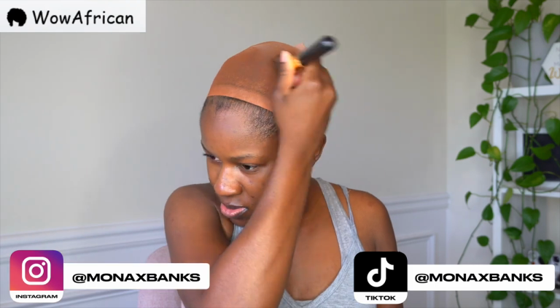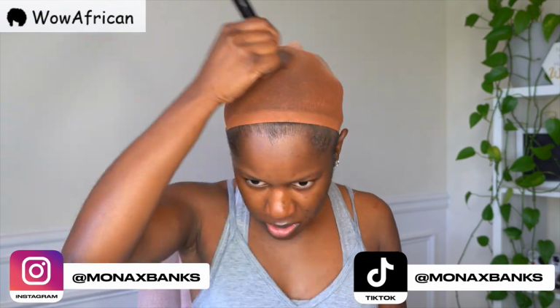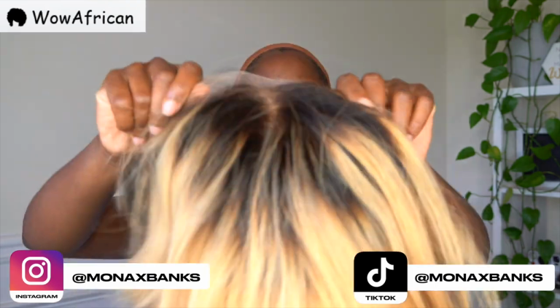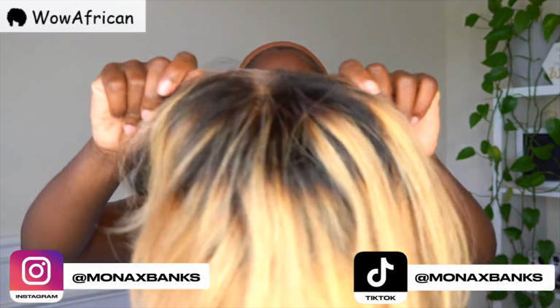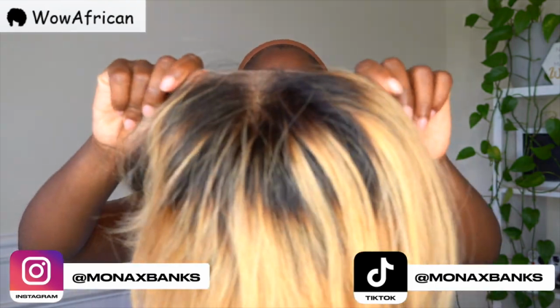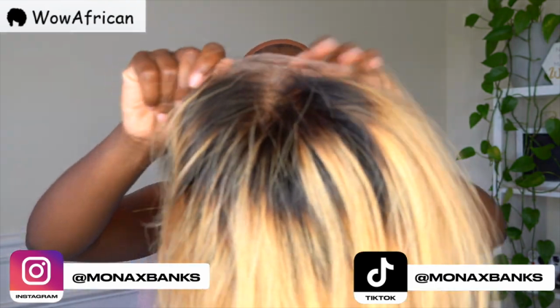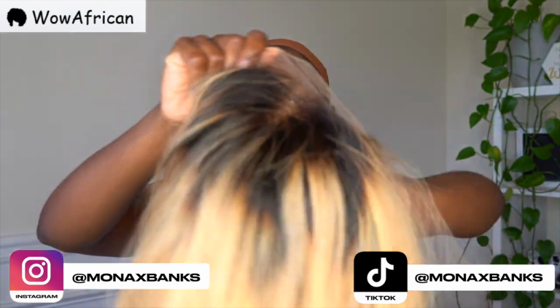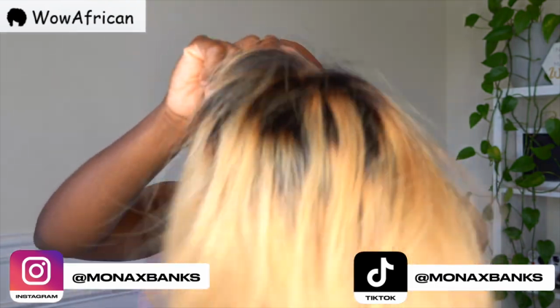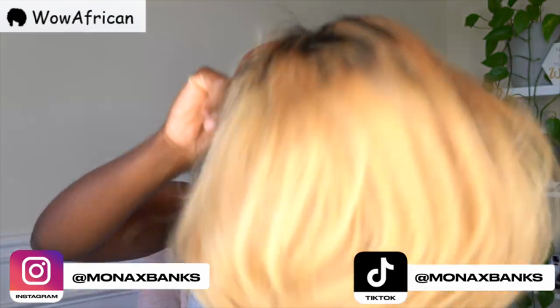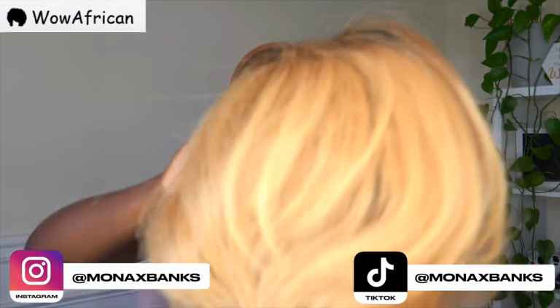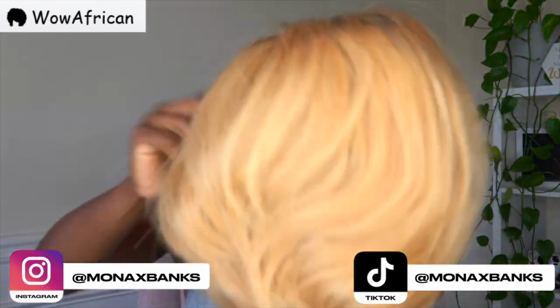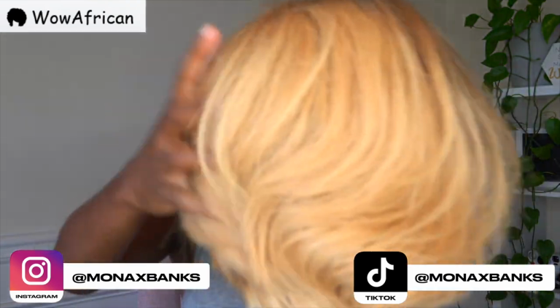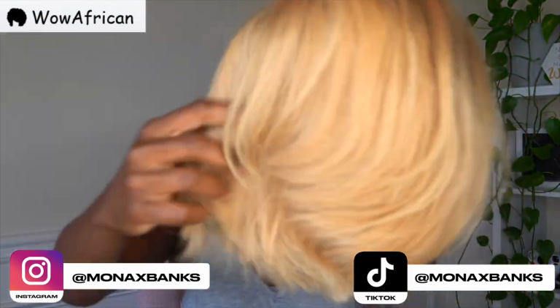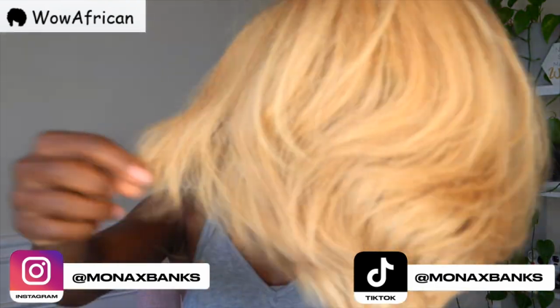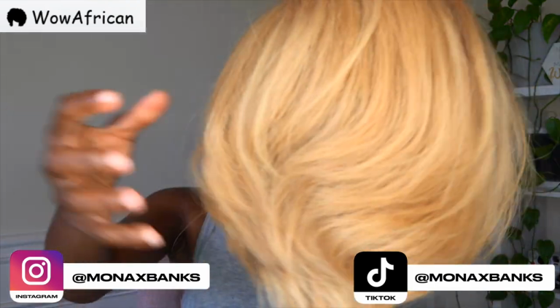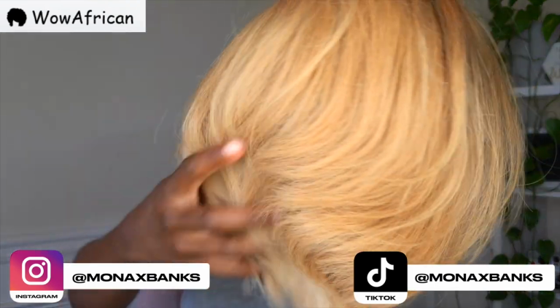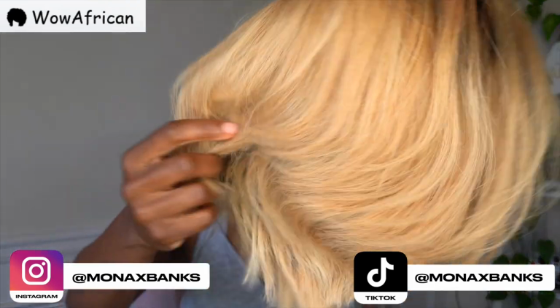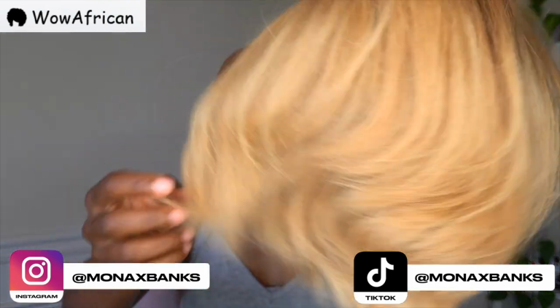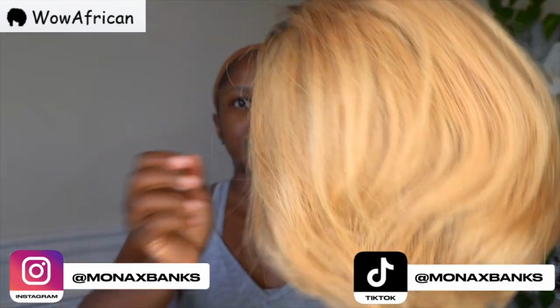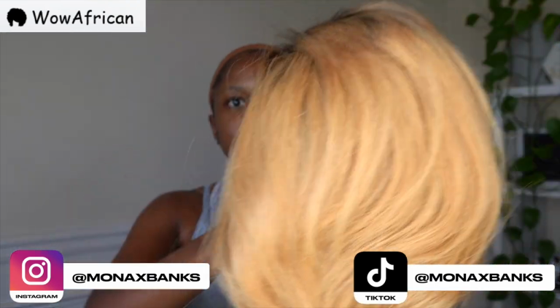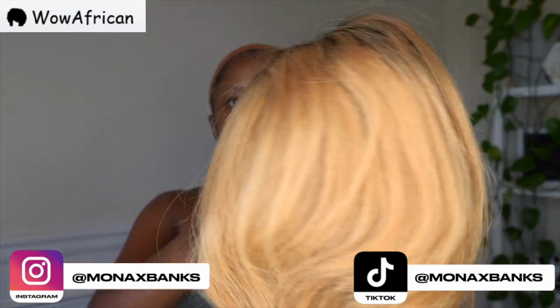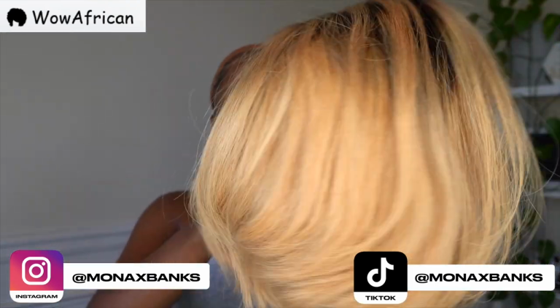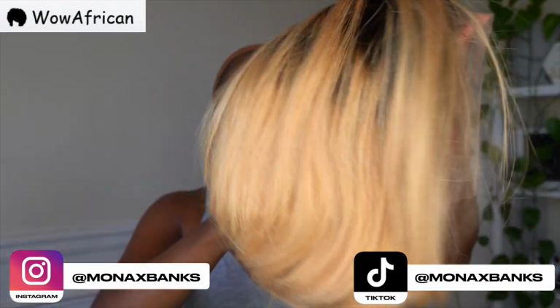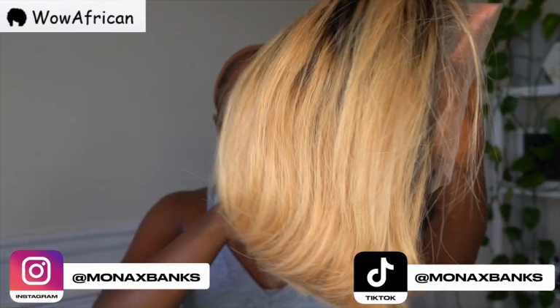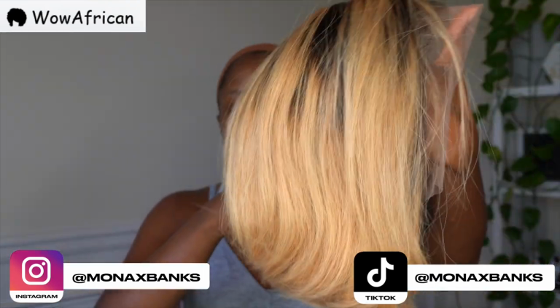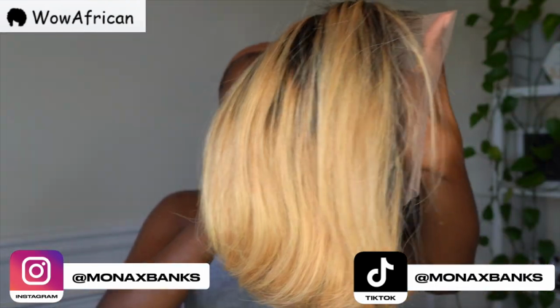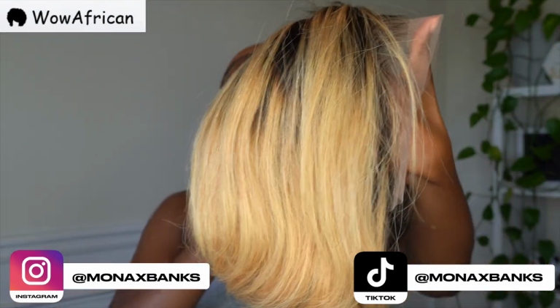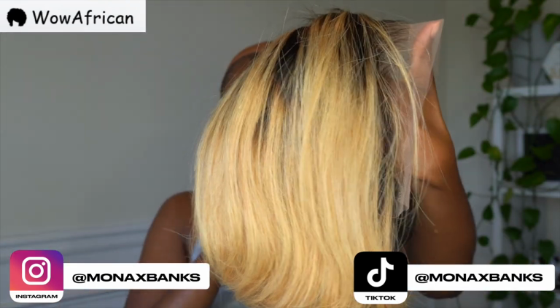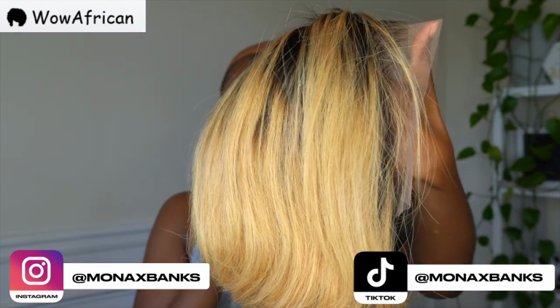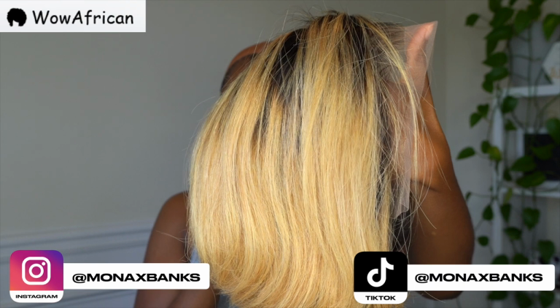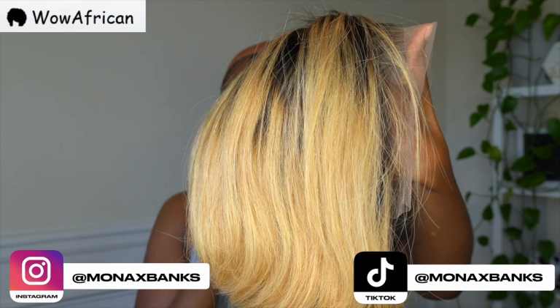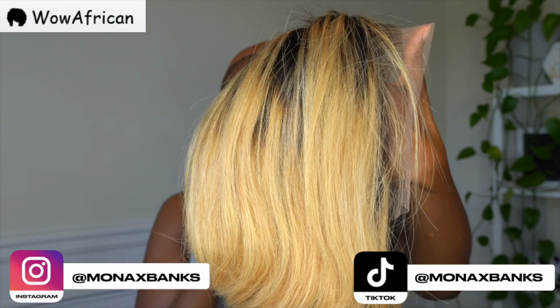Alright, so the unit is their Ombre Blonde Short Pixie Cut Brazilian Hair HD Lace Wig.